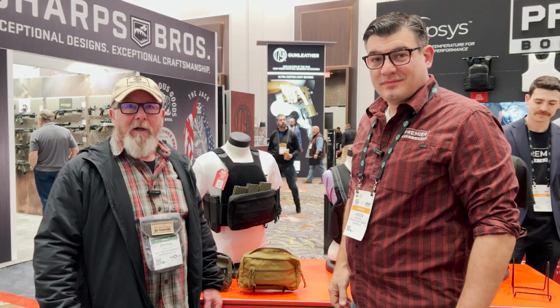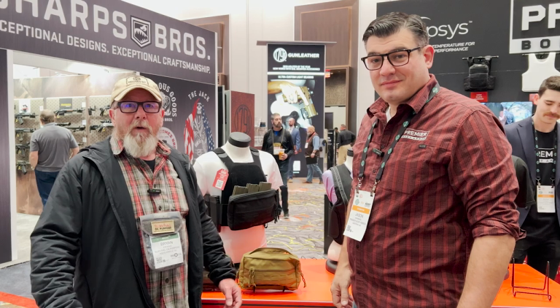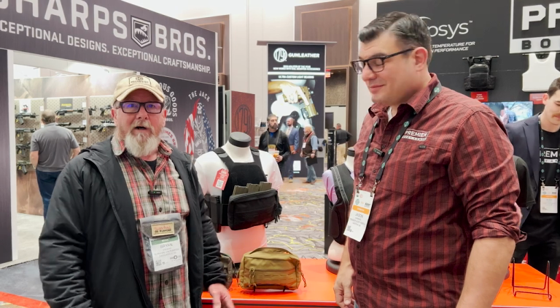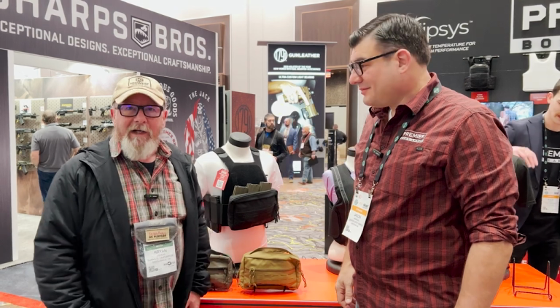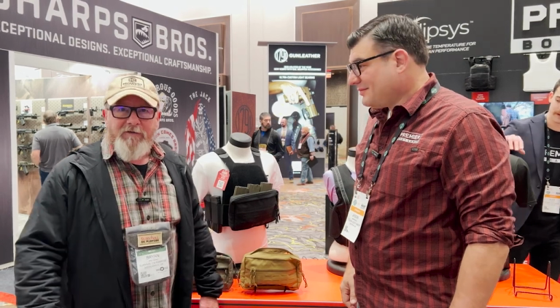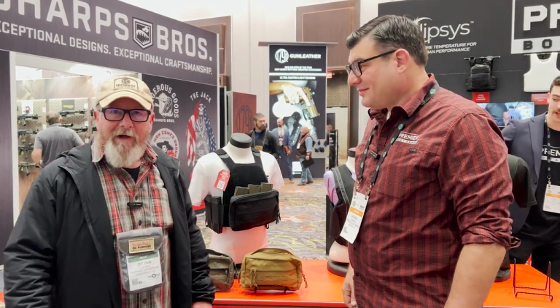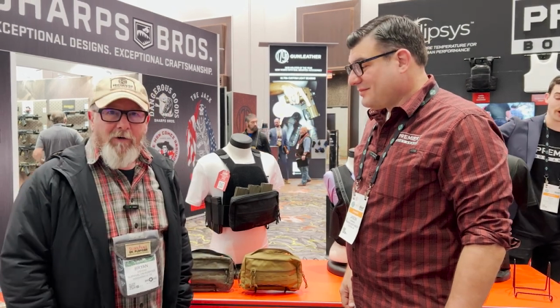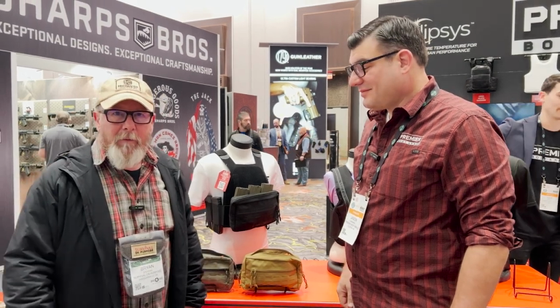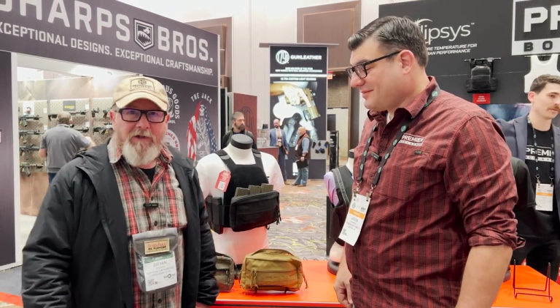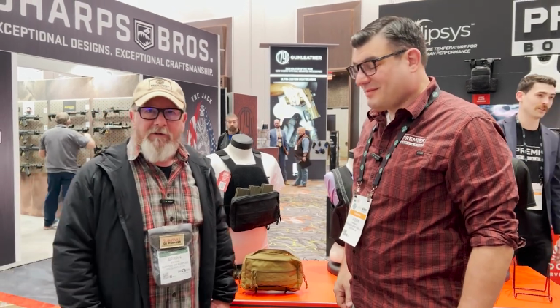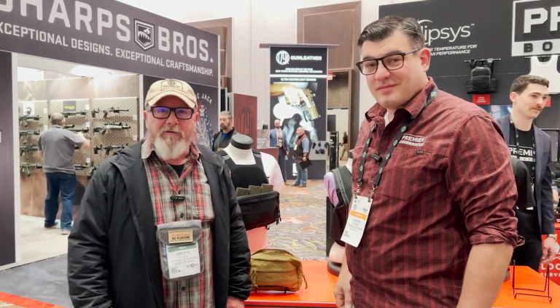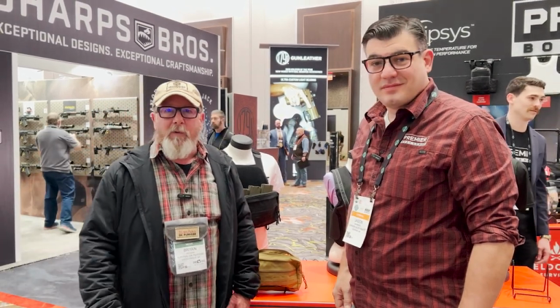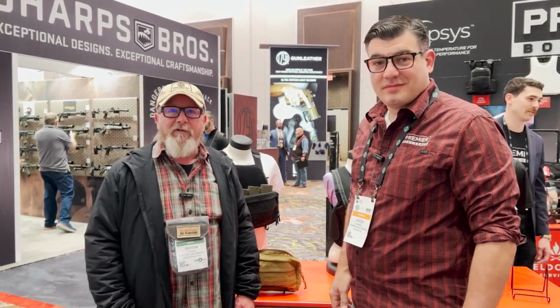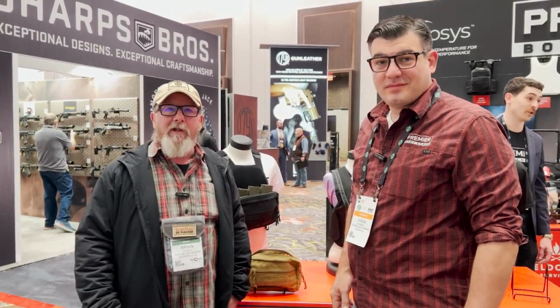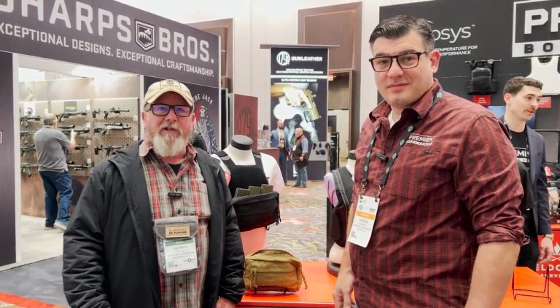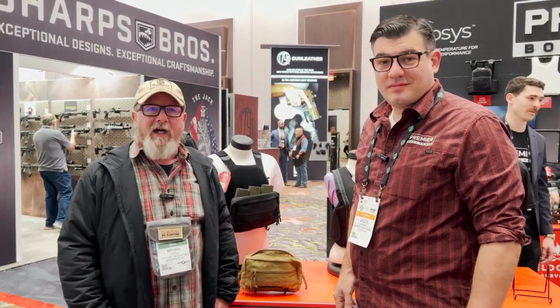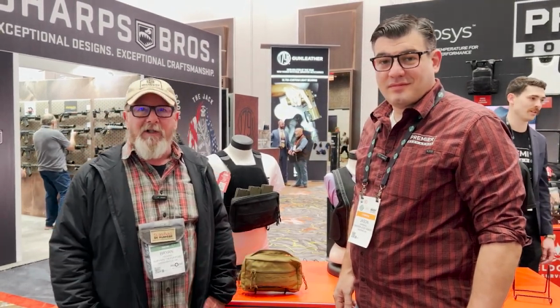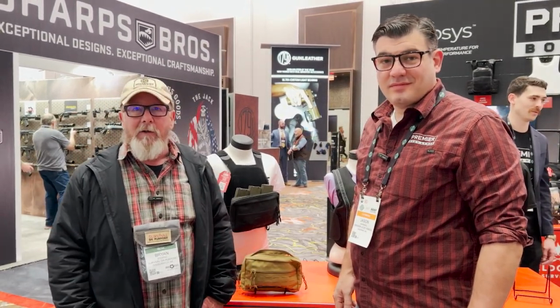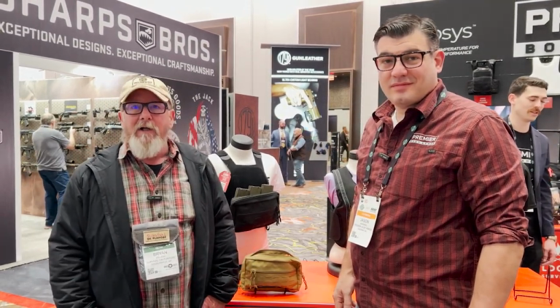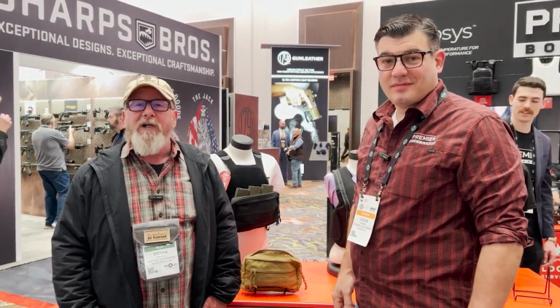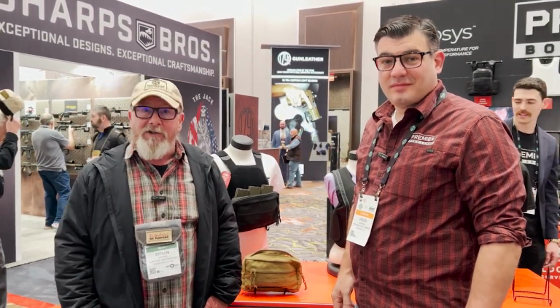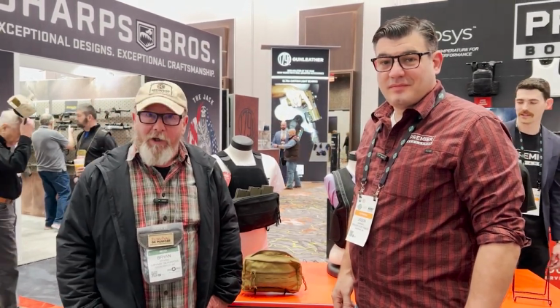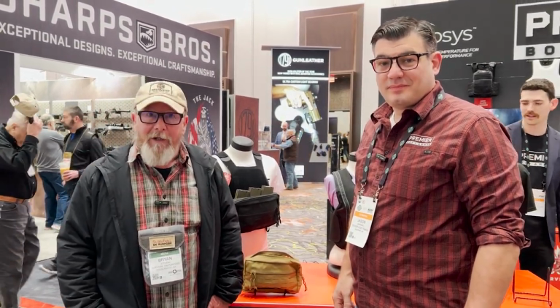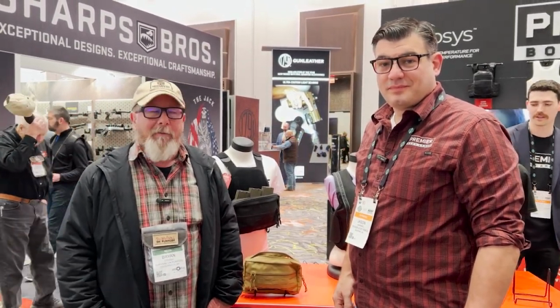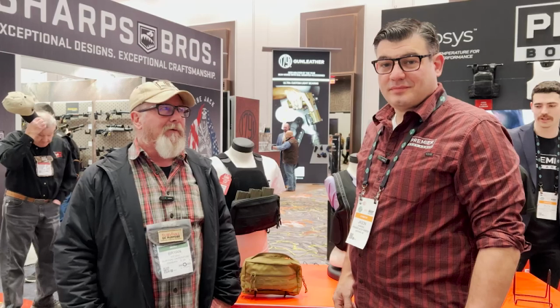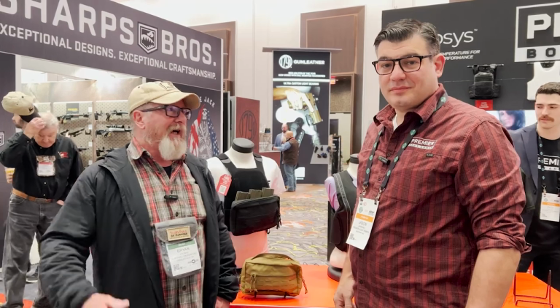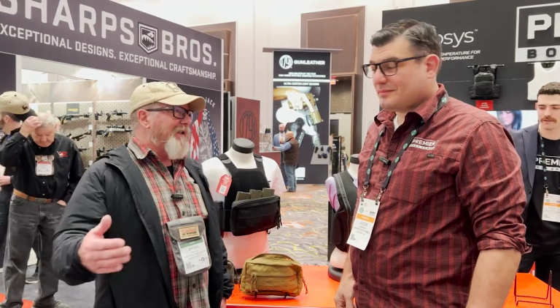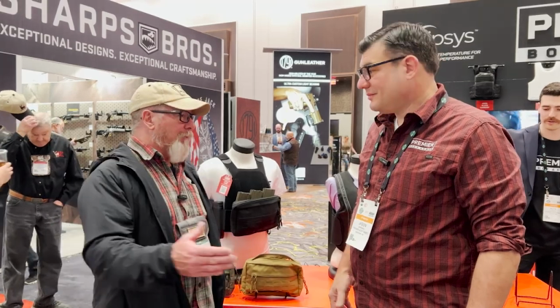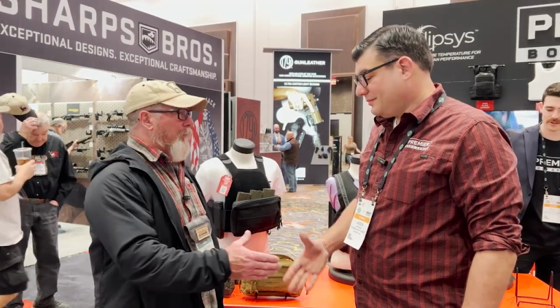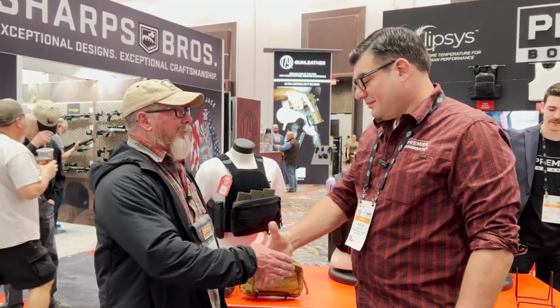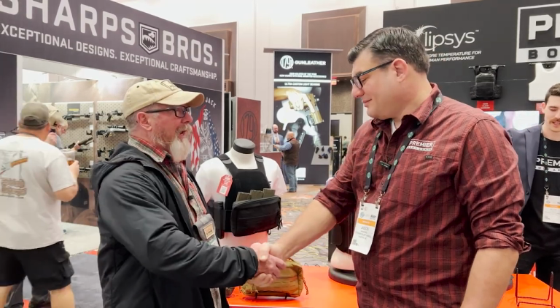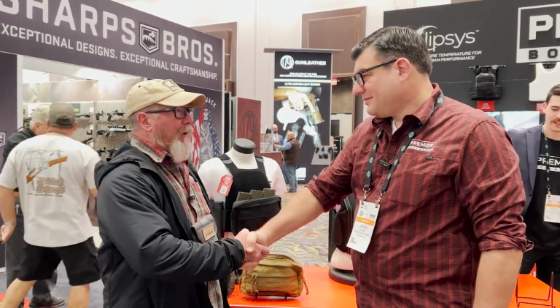Welcome back to Survival on Purpose coverage of the 2023 SHOT Show. I'm here with Jason from Premier Body Armor.